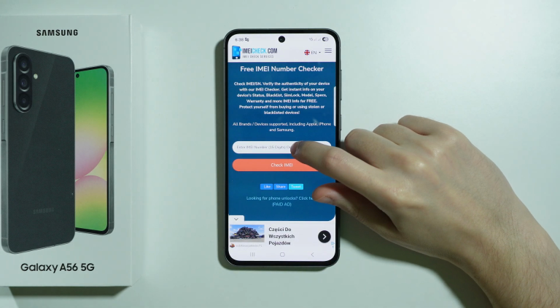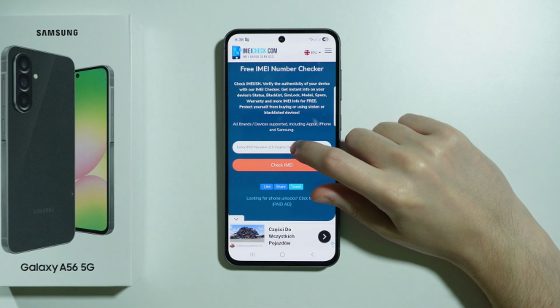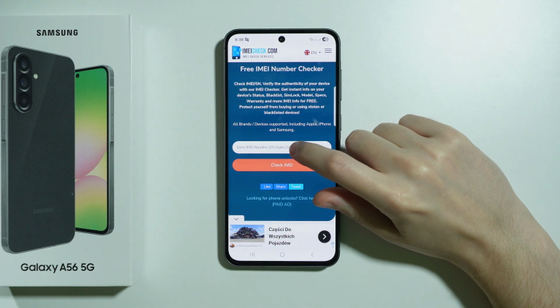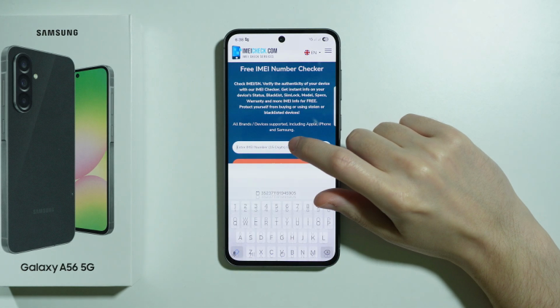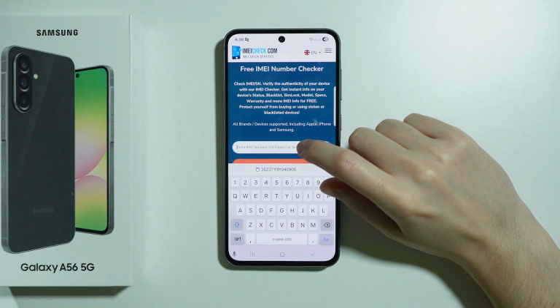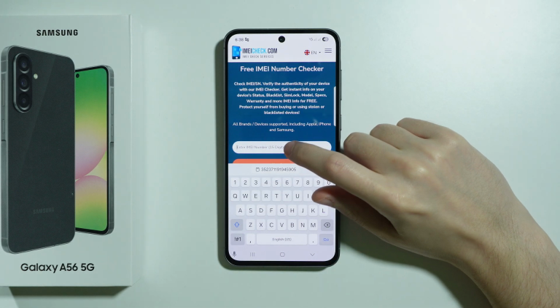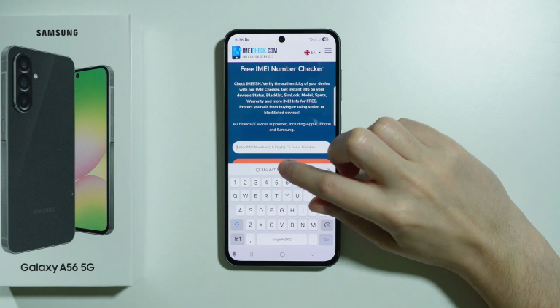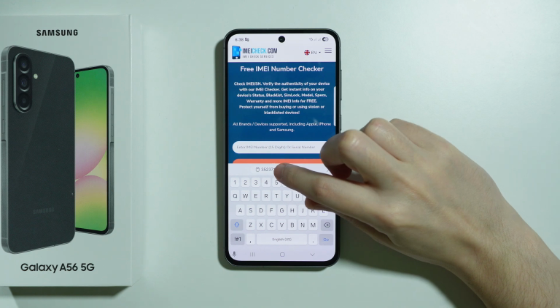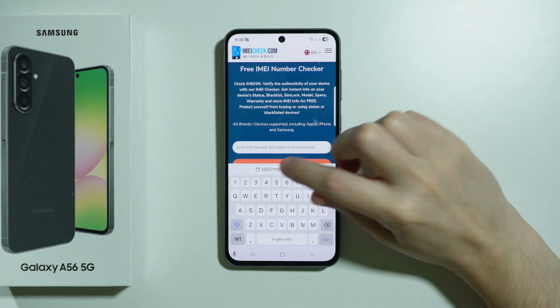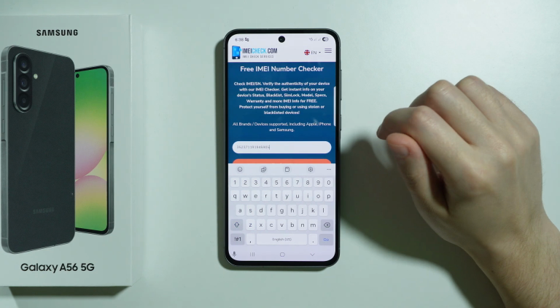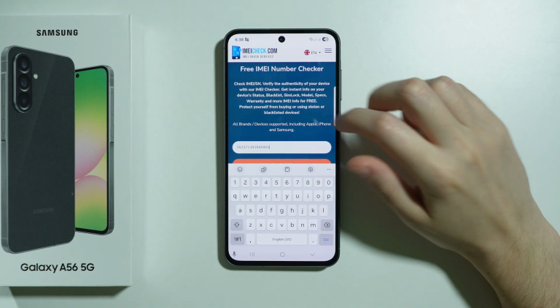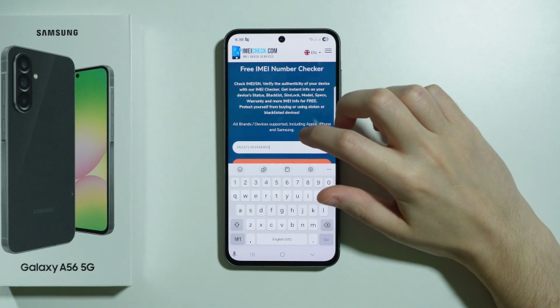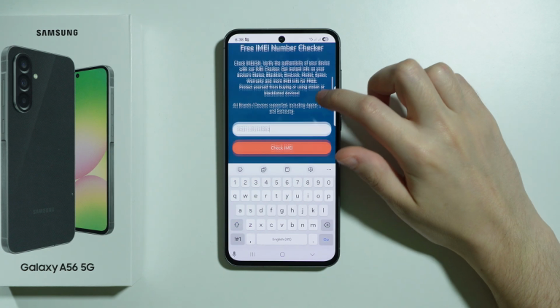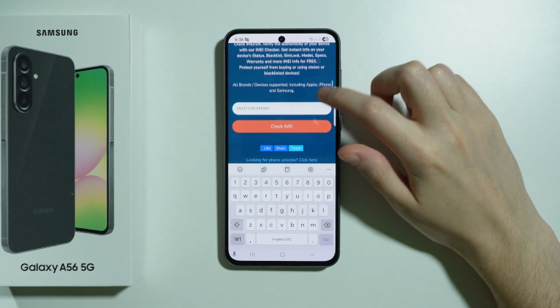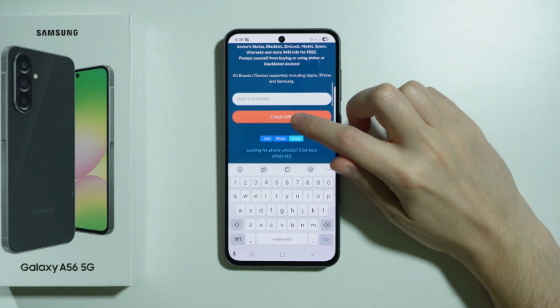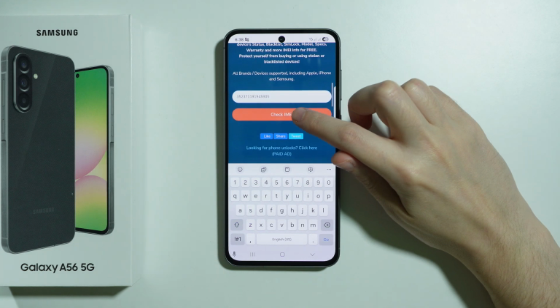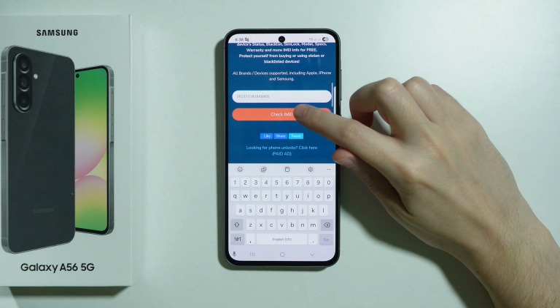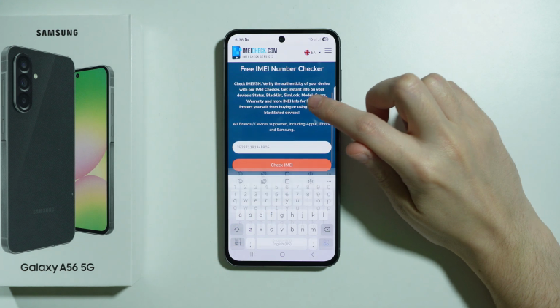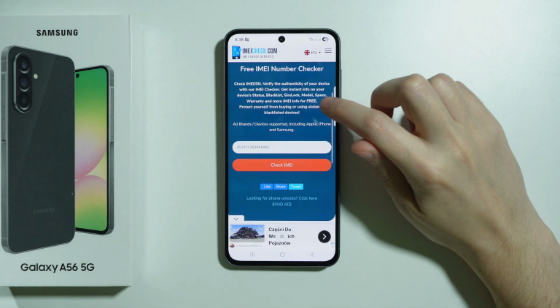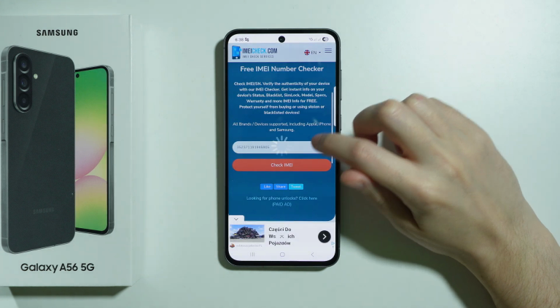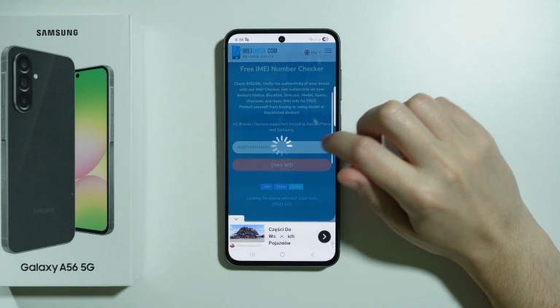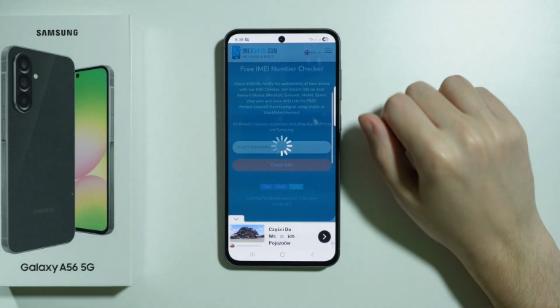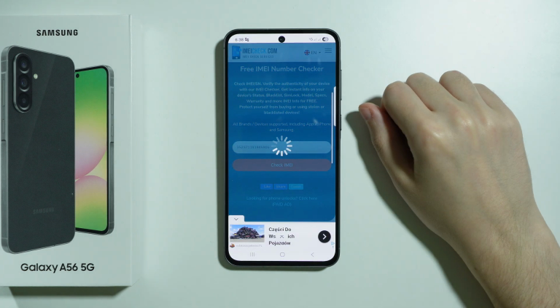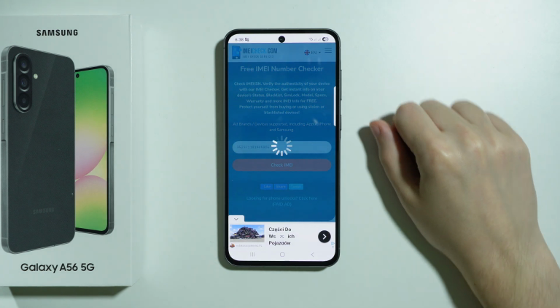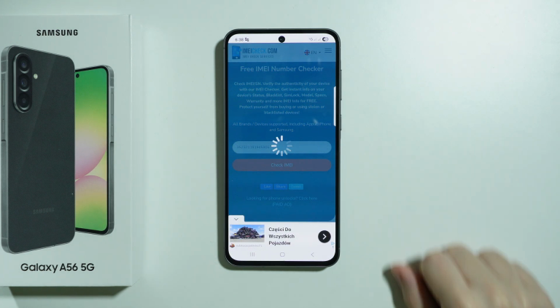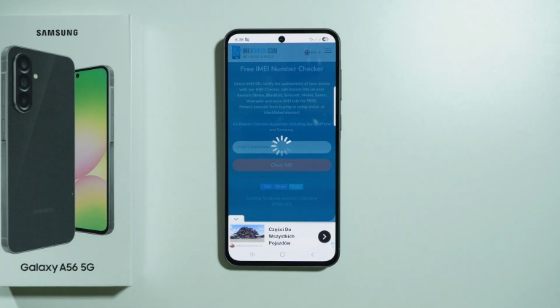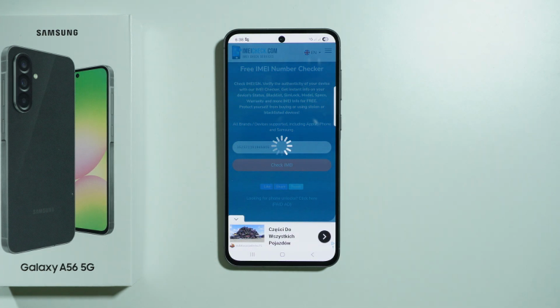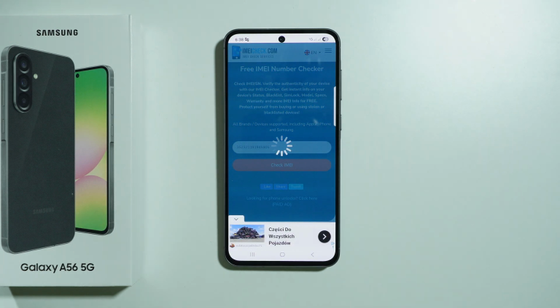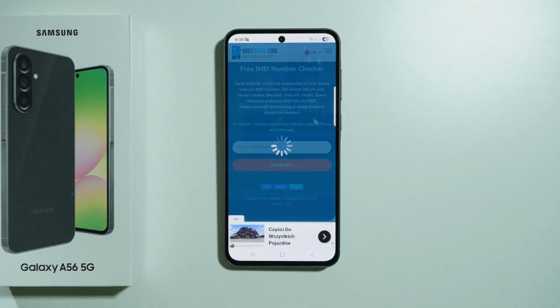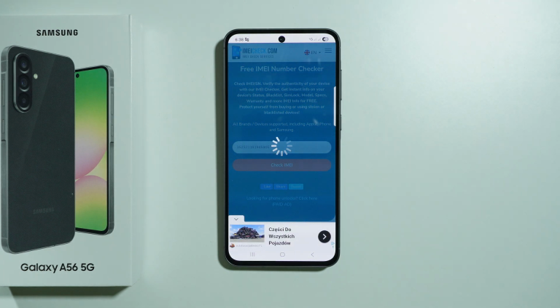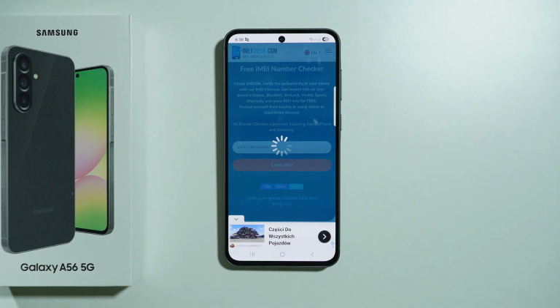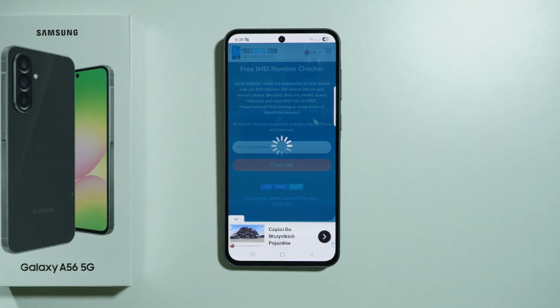Paste your IMEI number in the field and press Check IMEI to get the results.